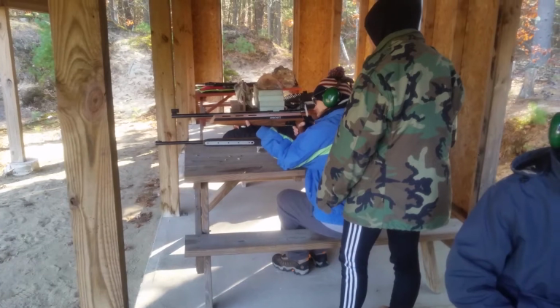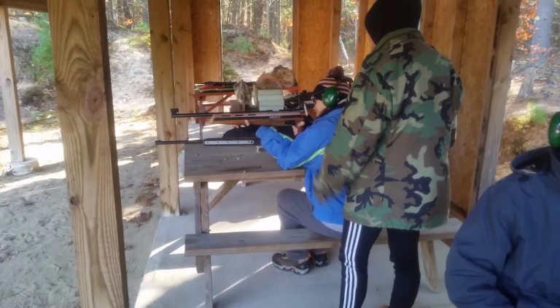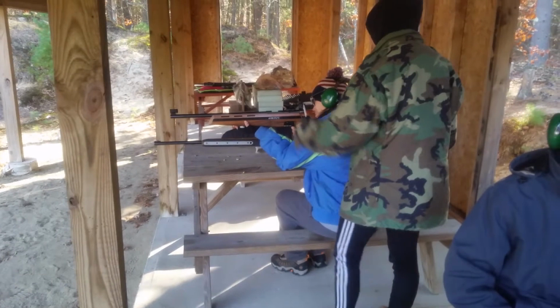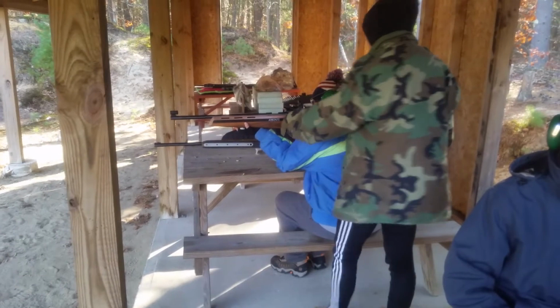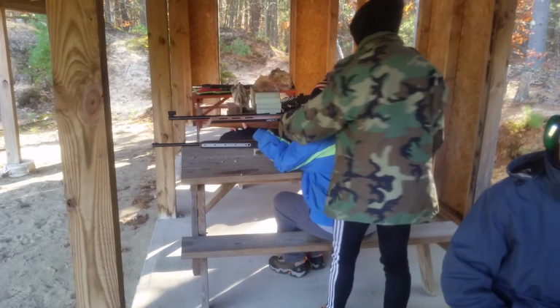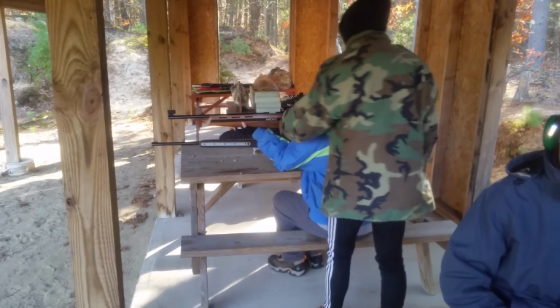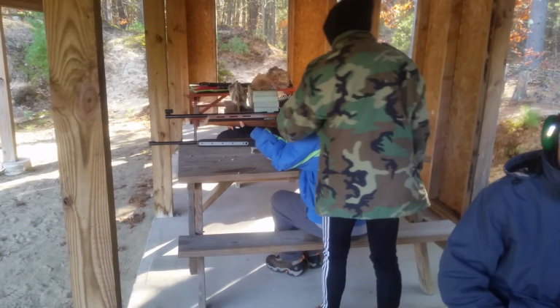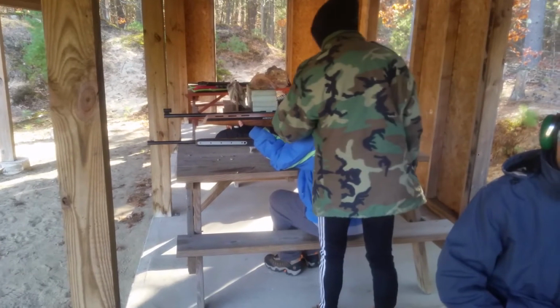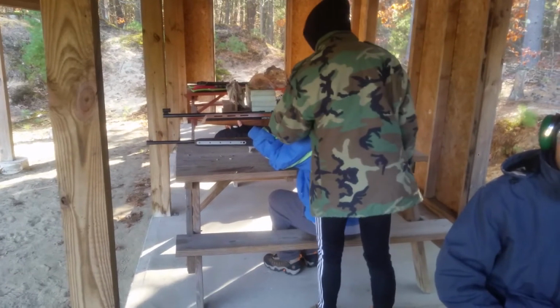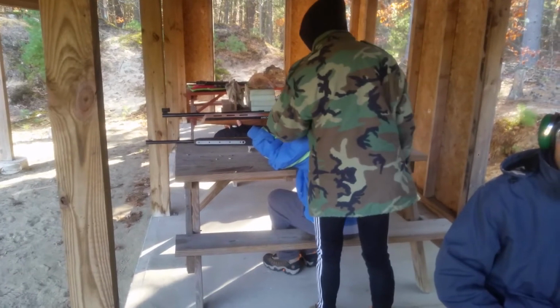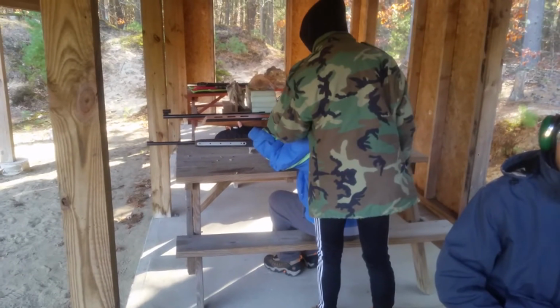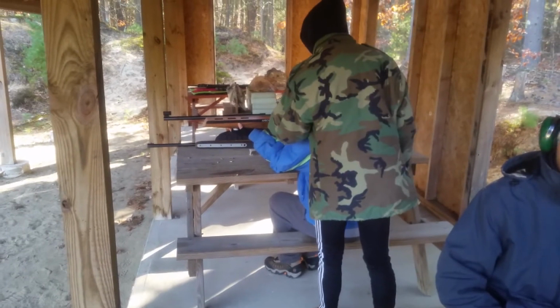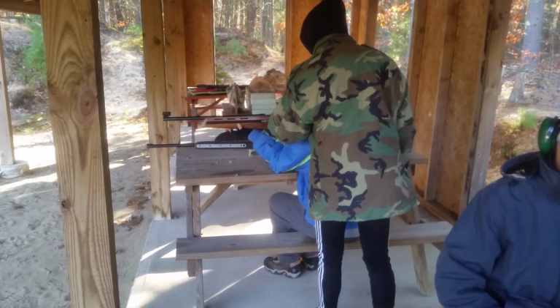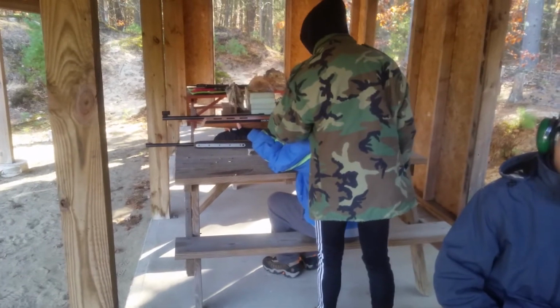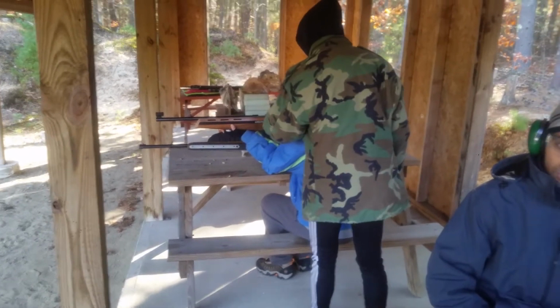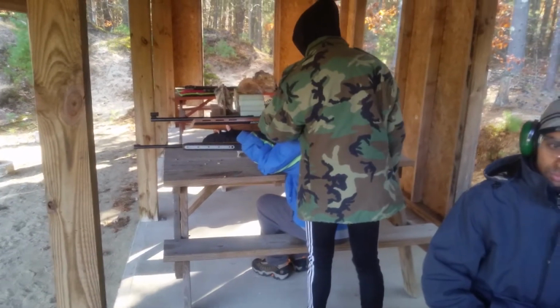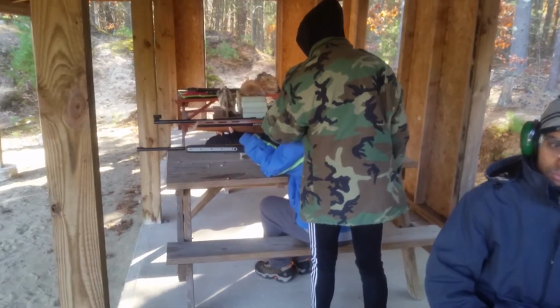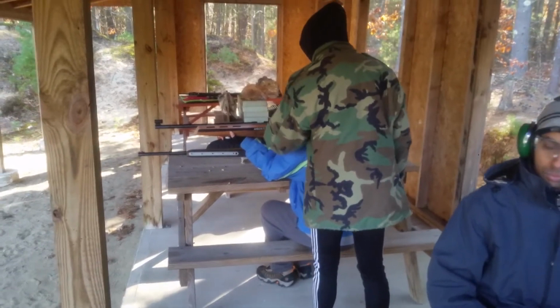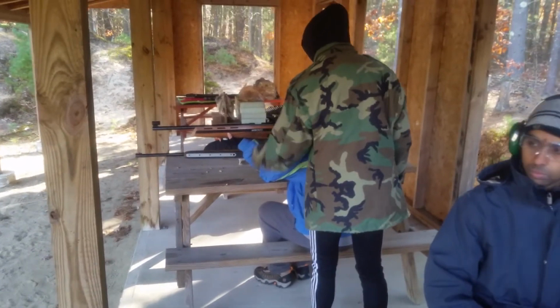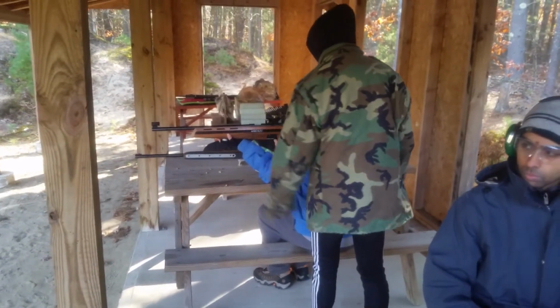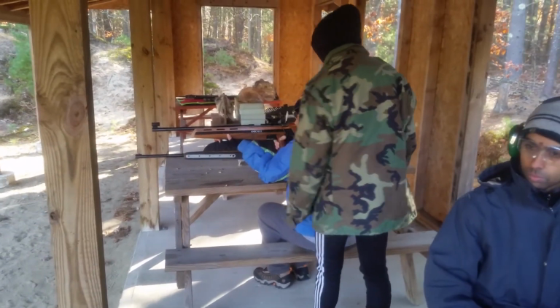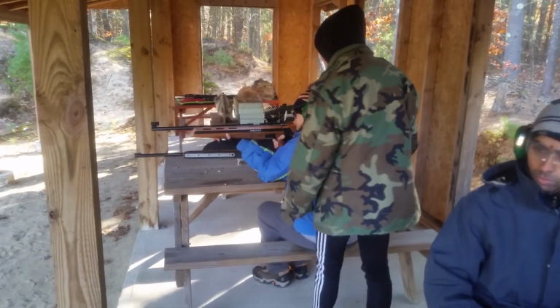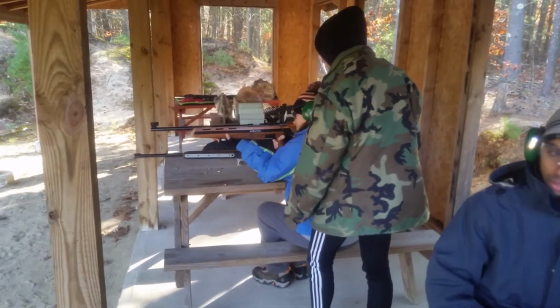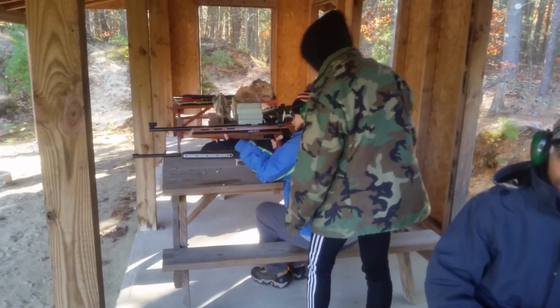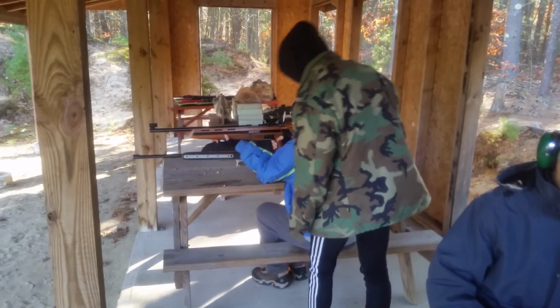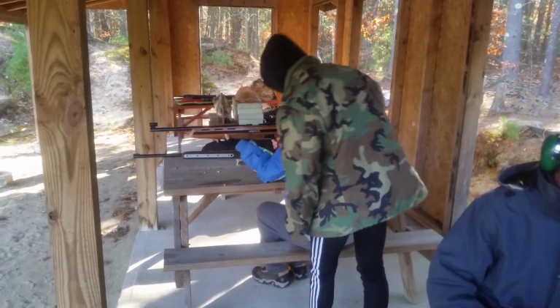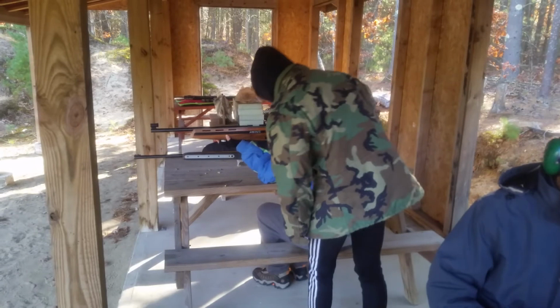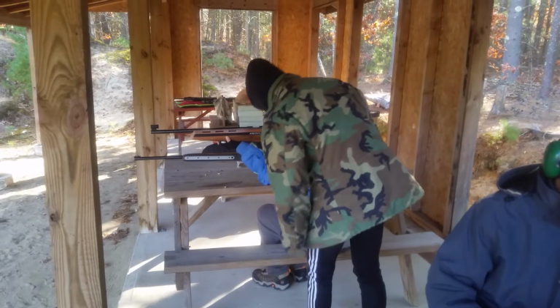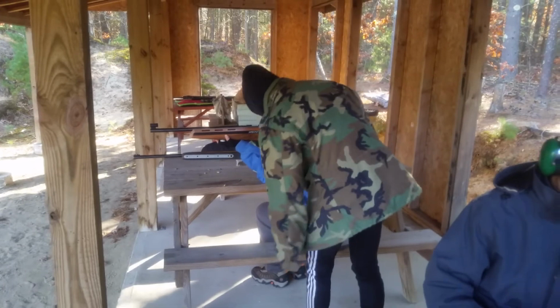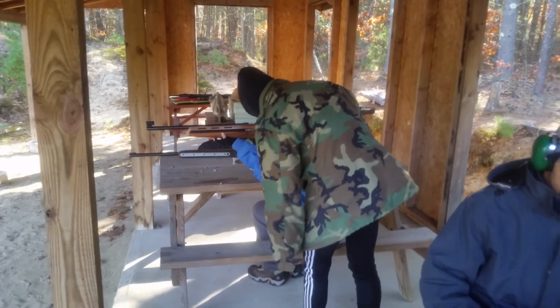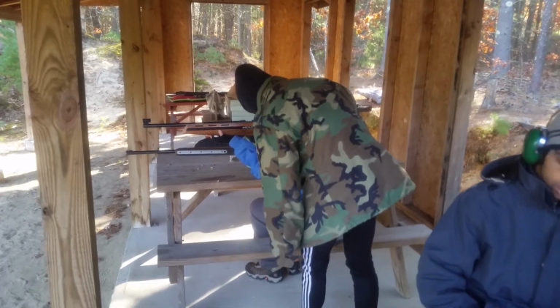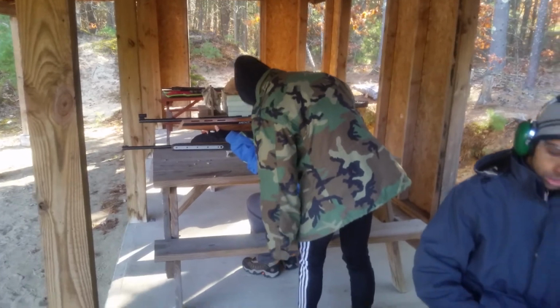Squeeze. And follow through. Got it? Okay, alright, go ahead.